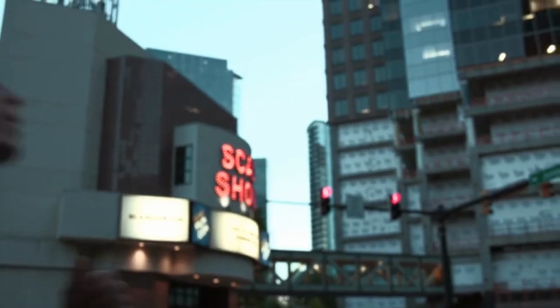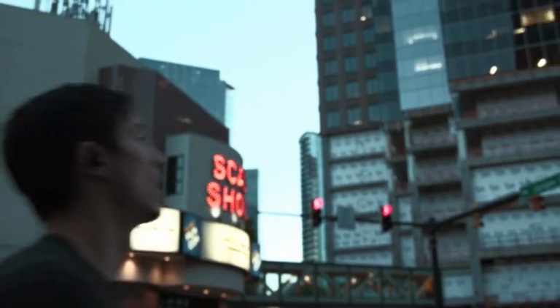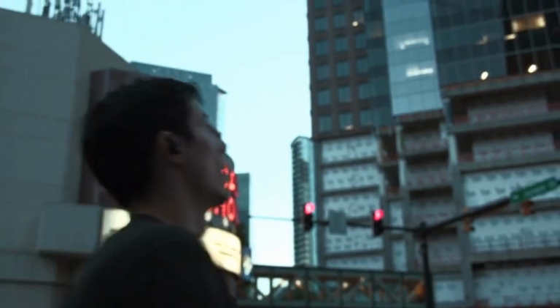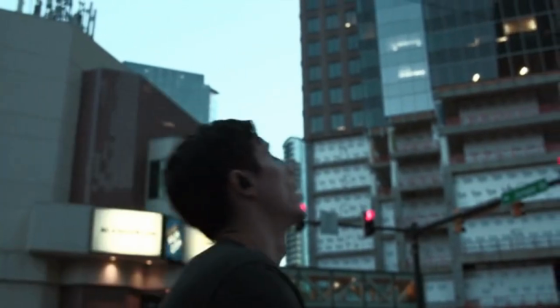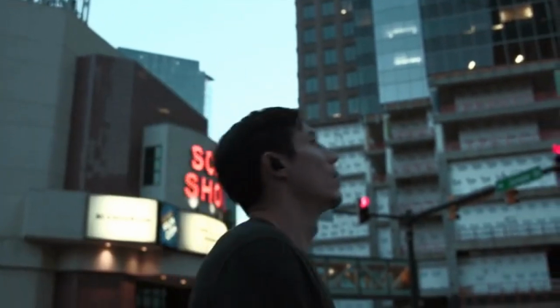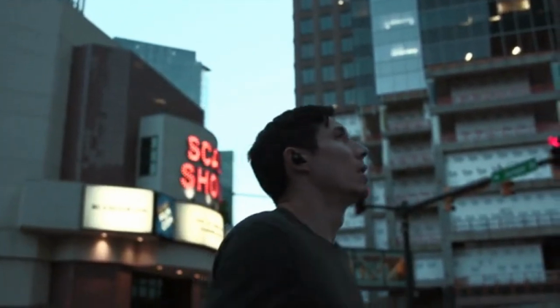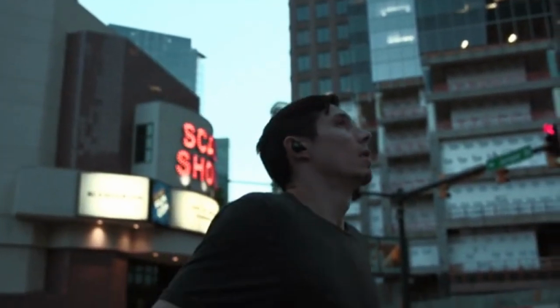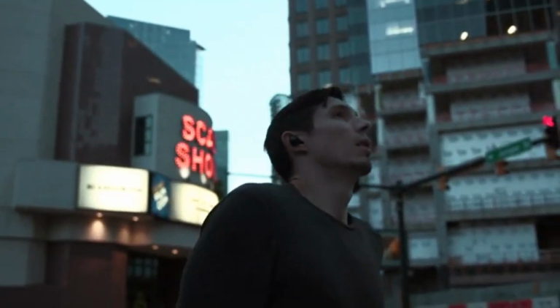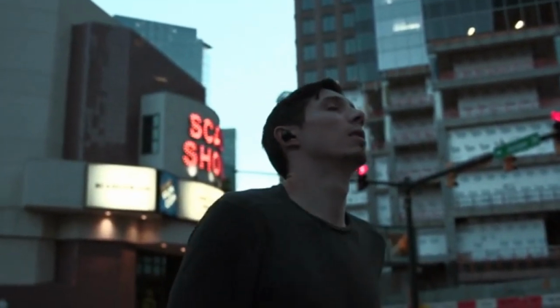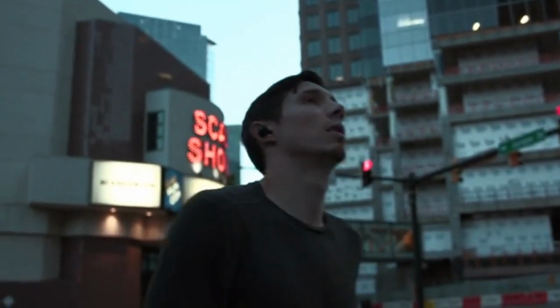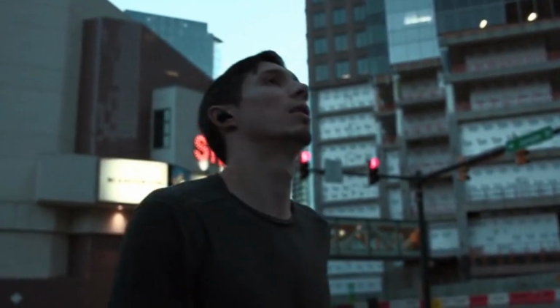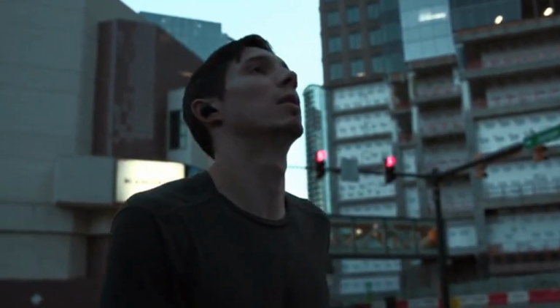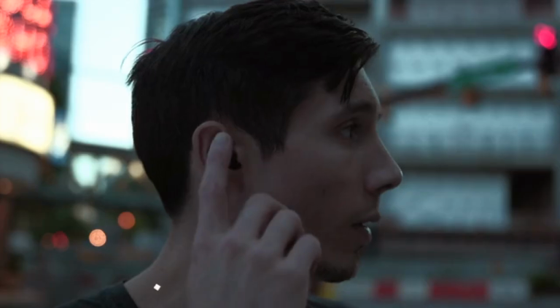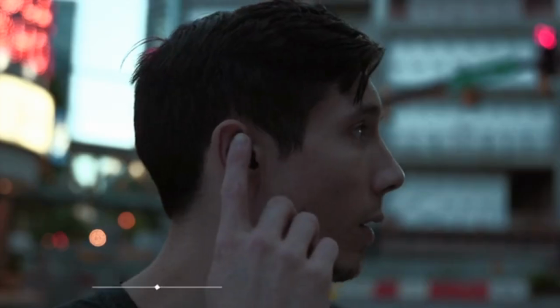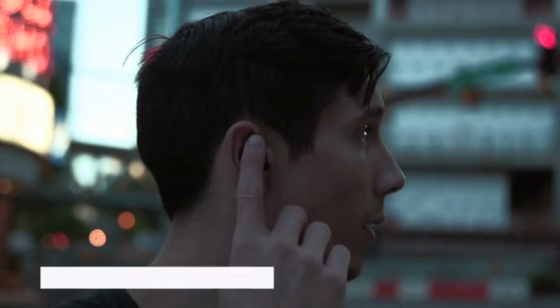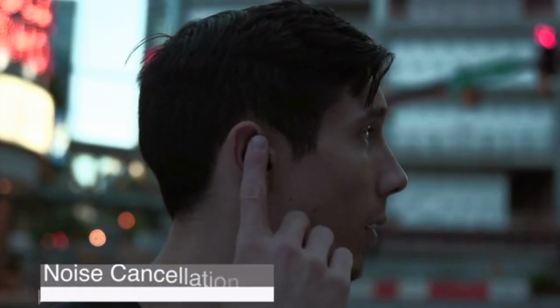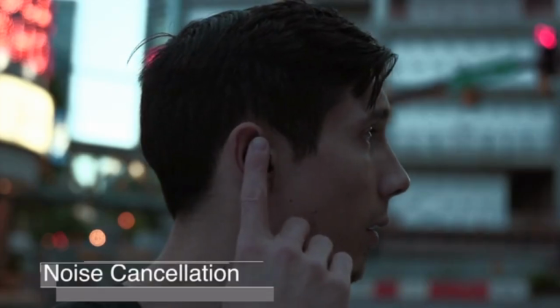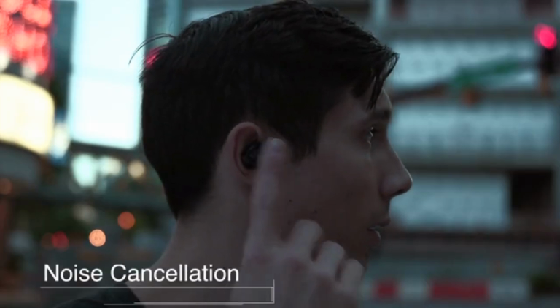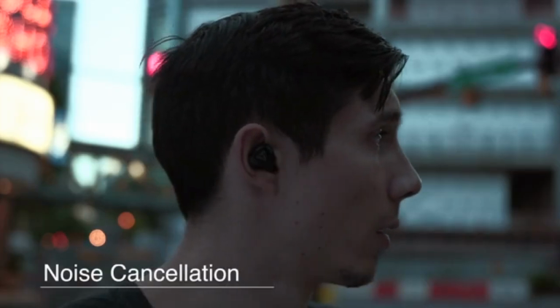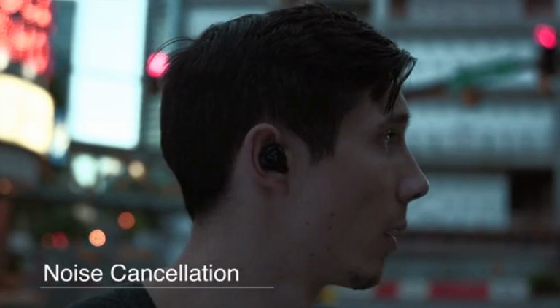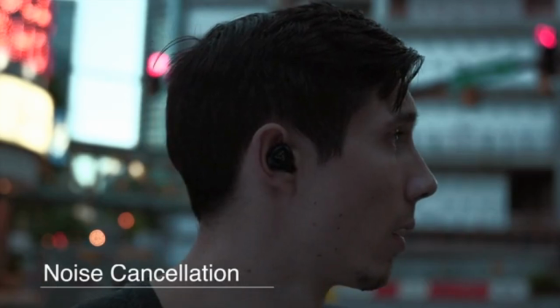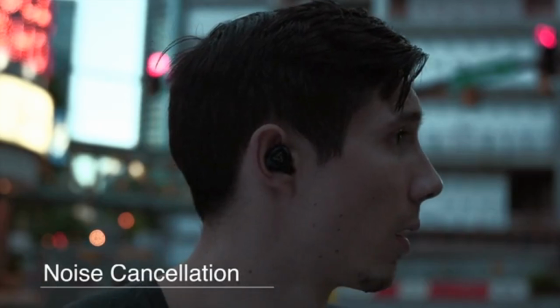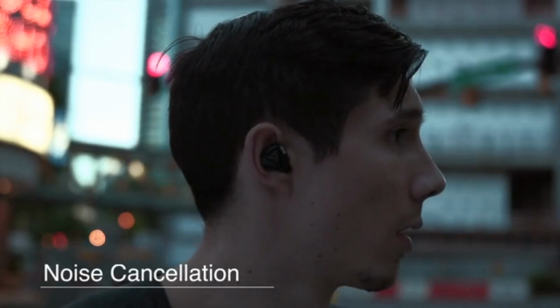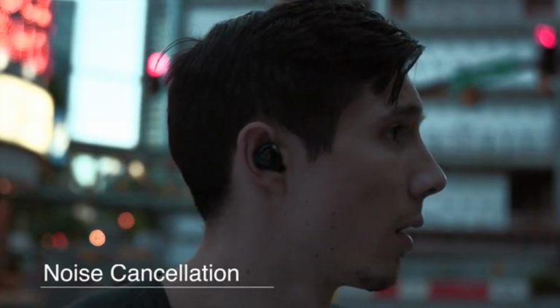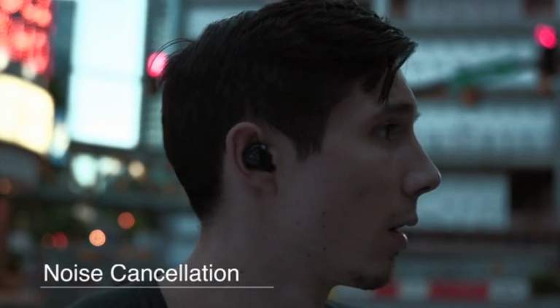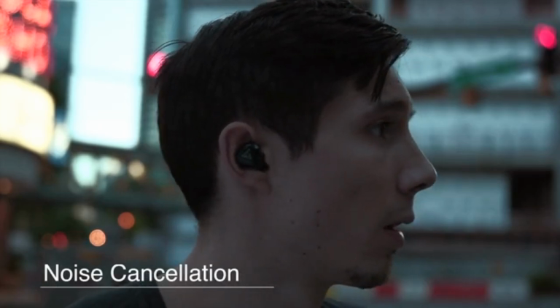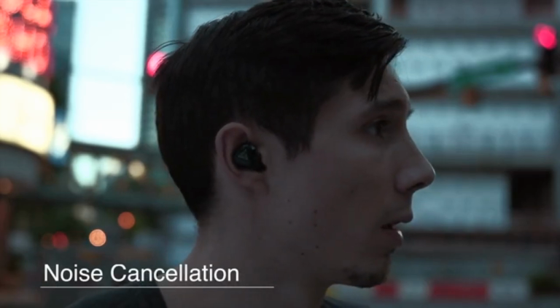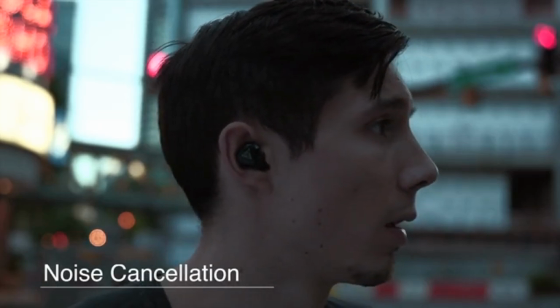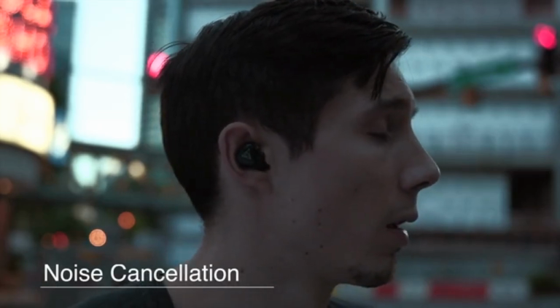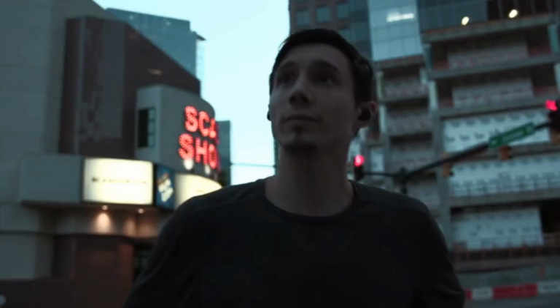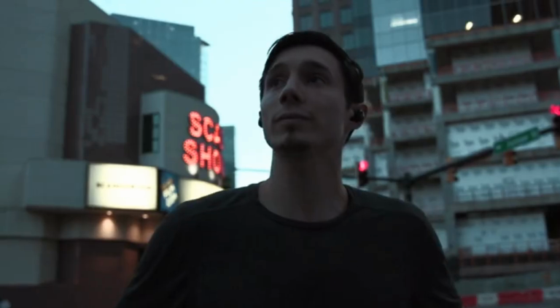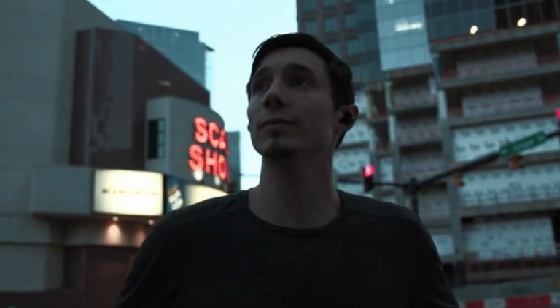And when you have to make a call, V-Fit2 offers crystal clear audio combined with active noise cancellation.